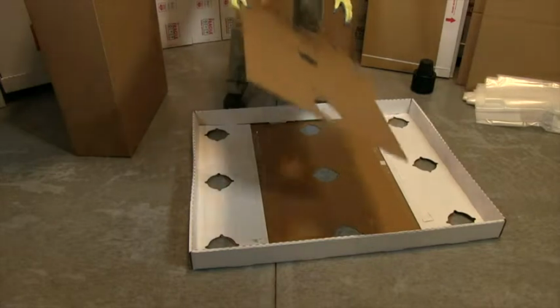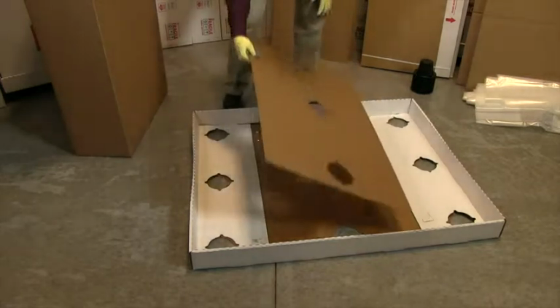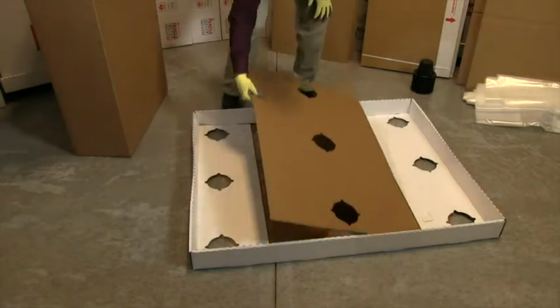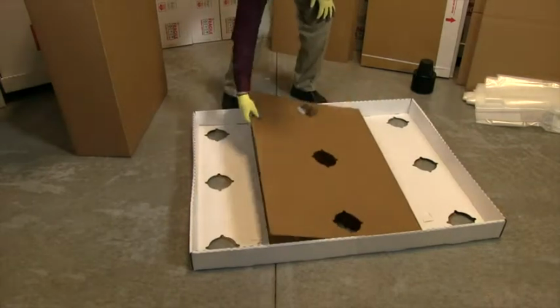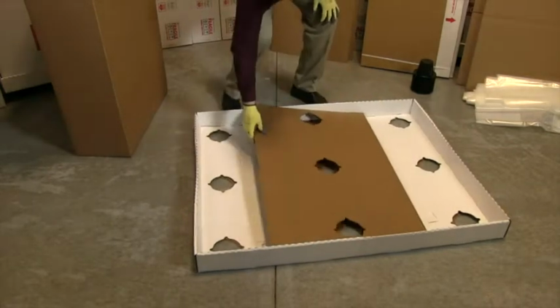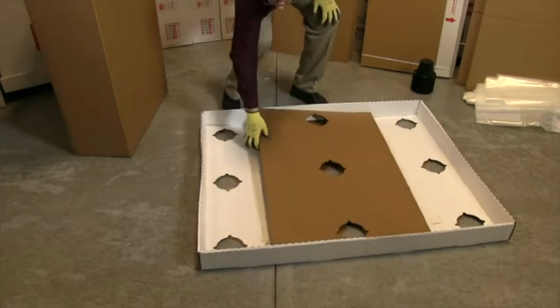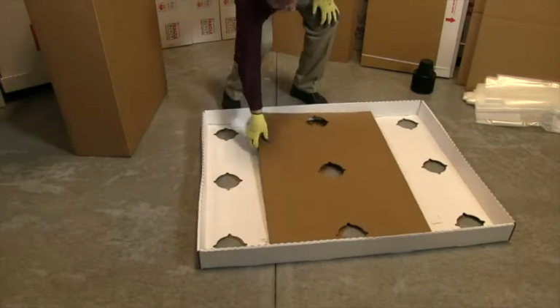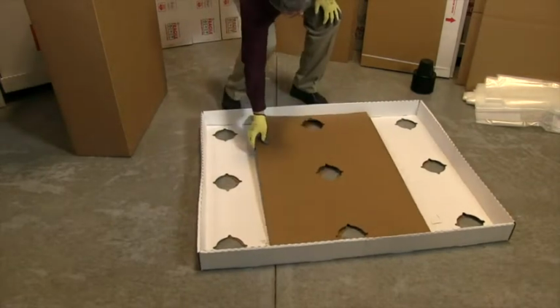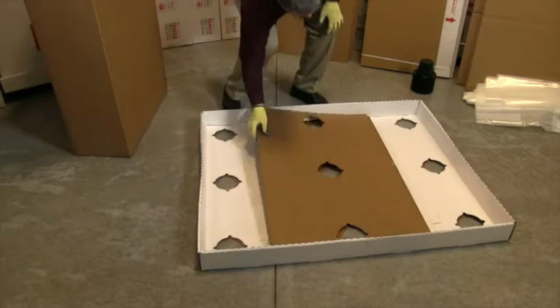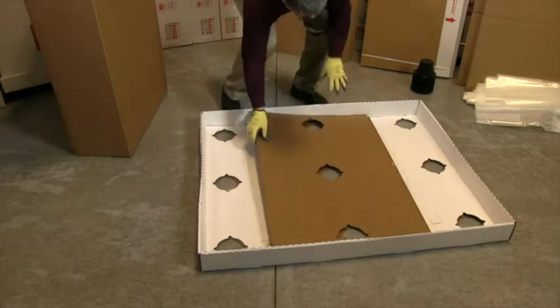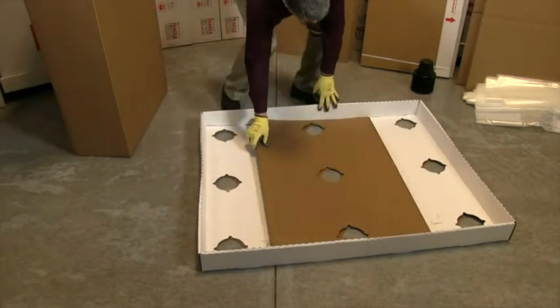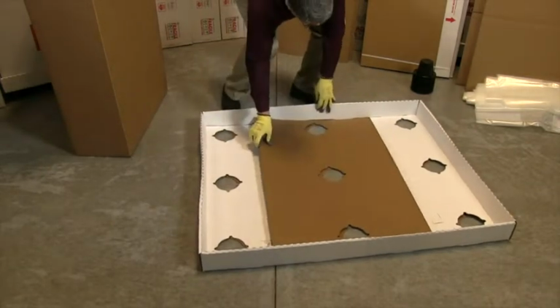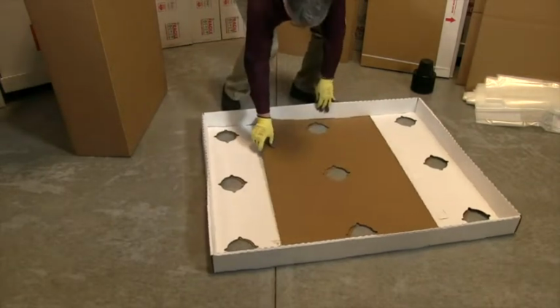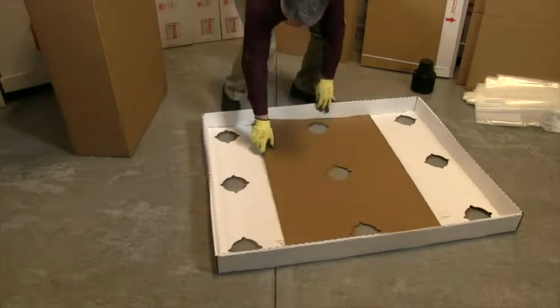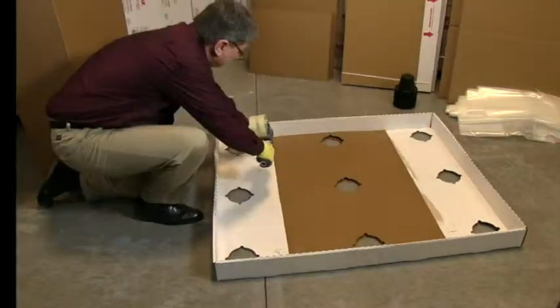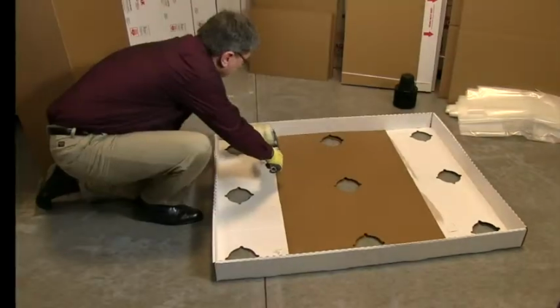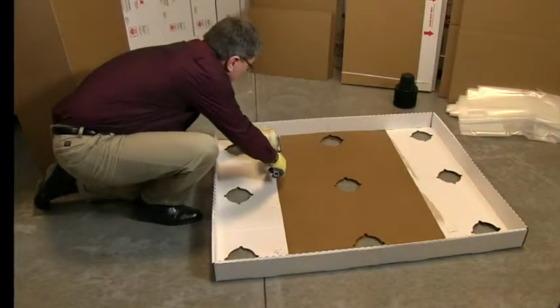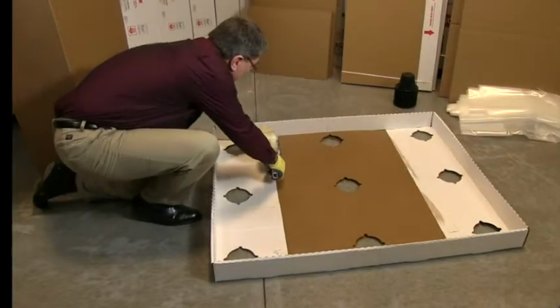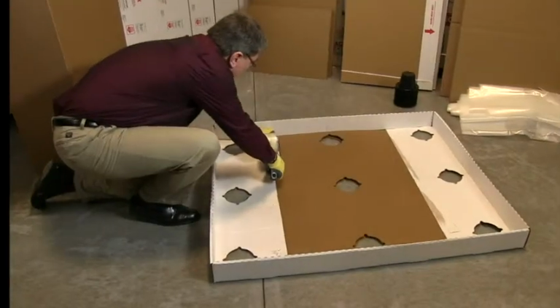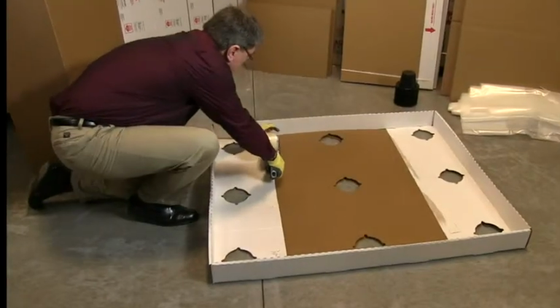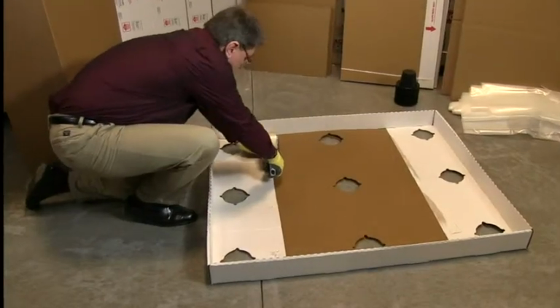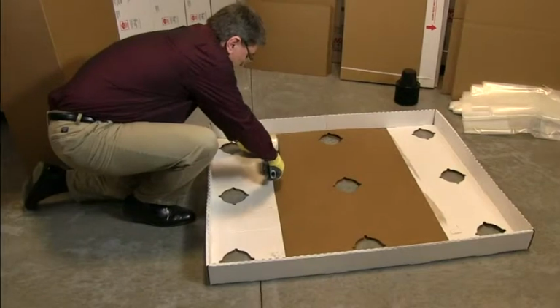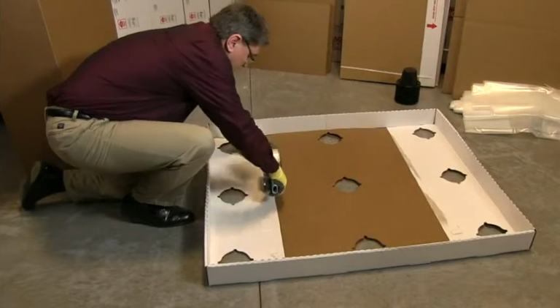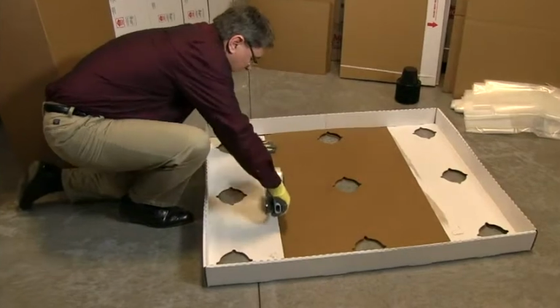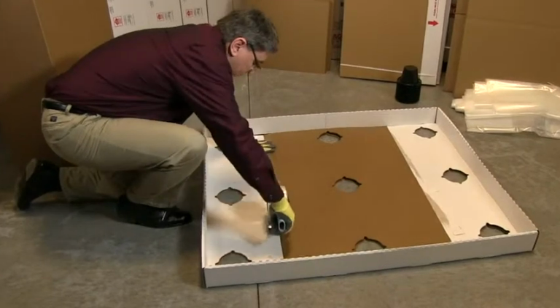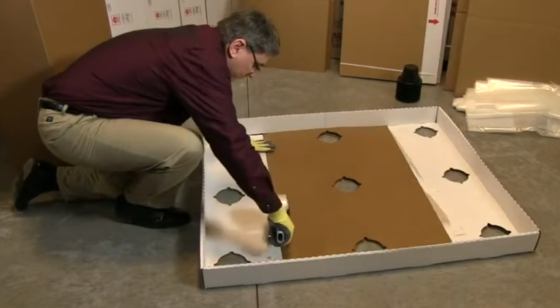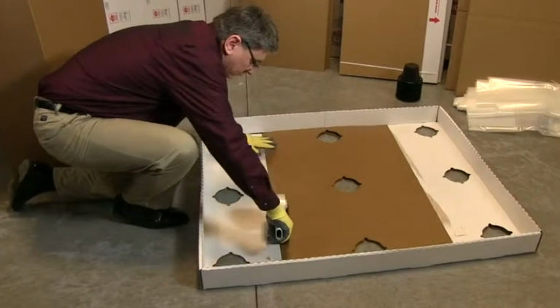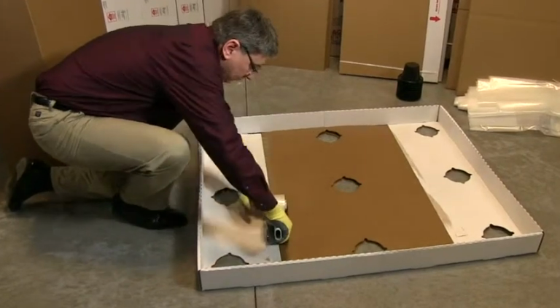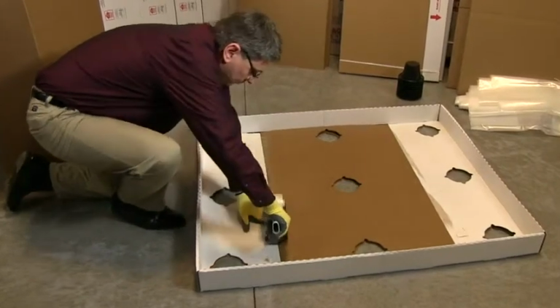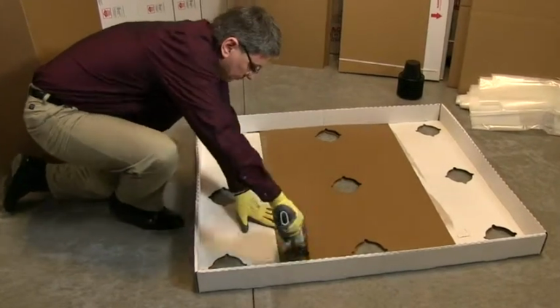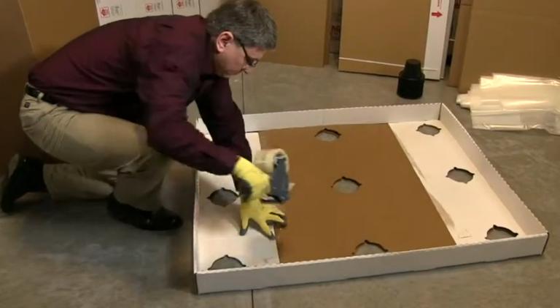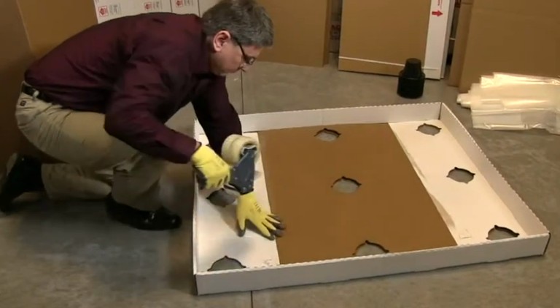Locate and insert the middle base sheet. Taping the sides to the base after inserting into the tabs is preferred.